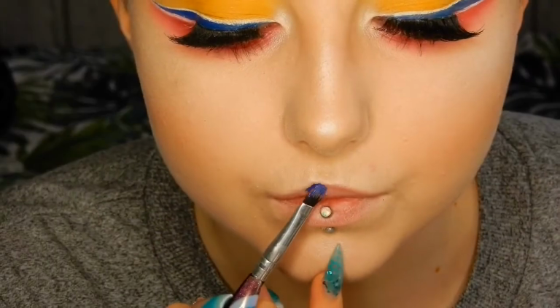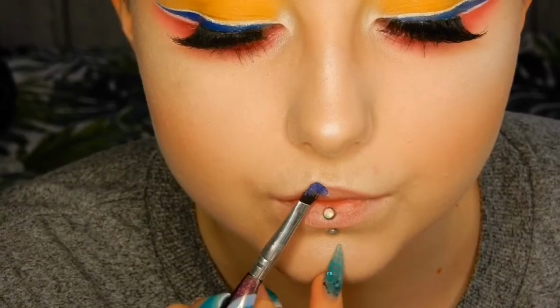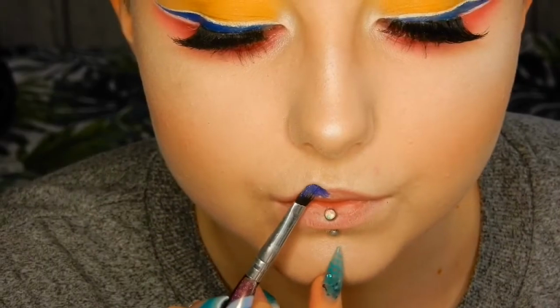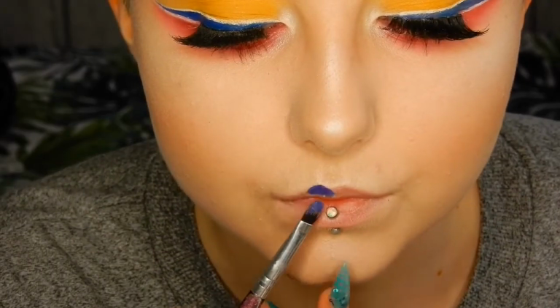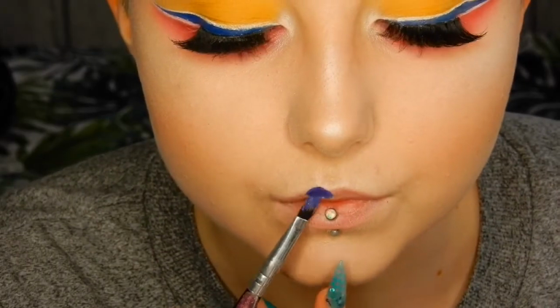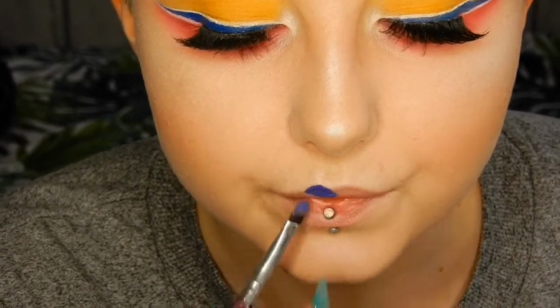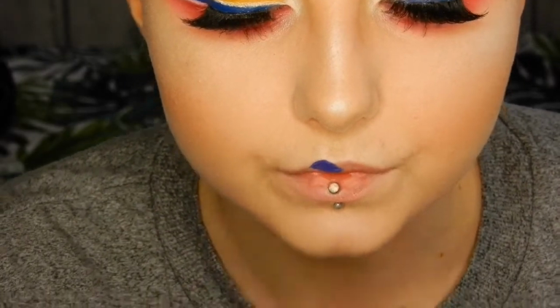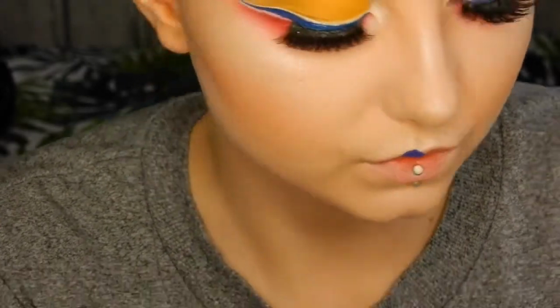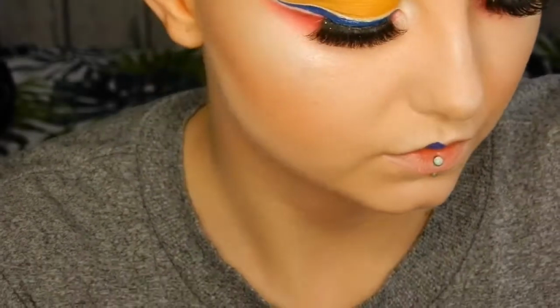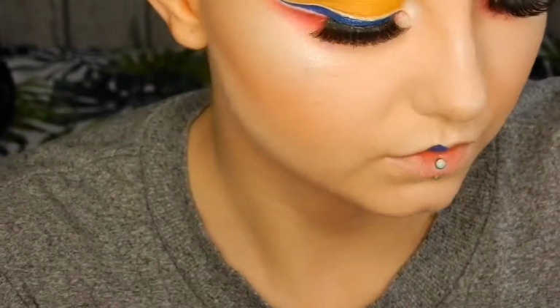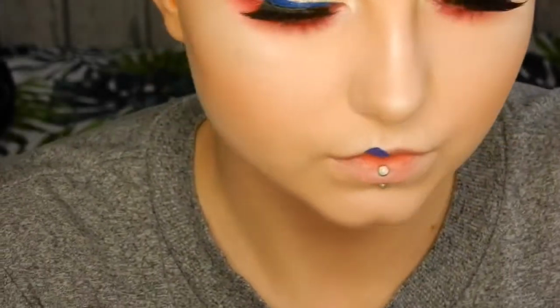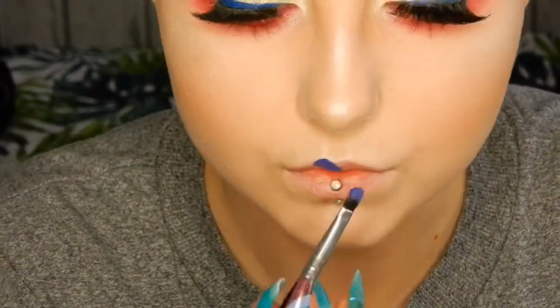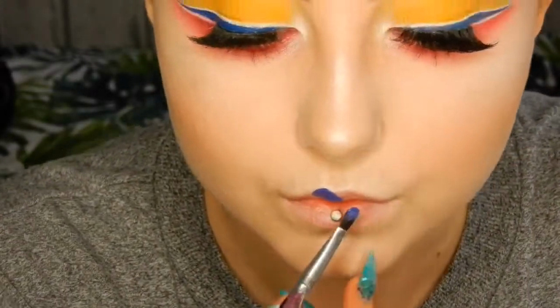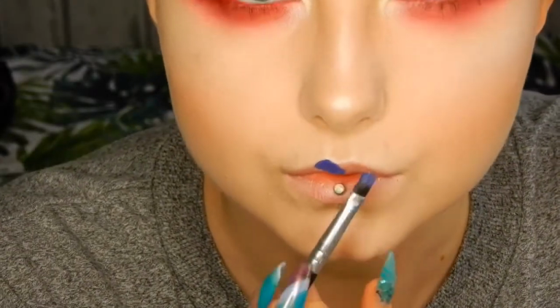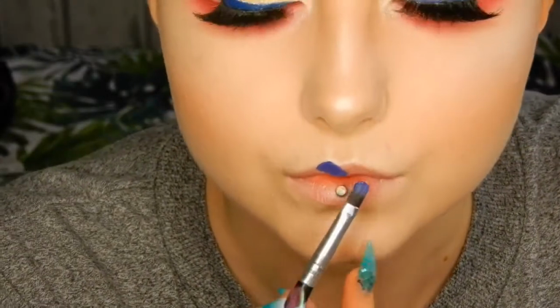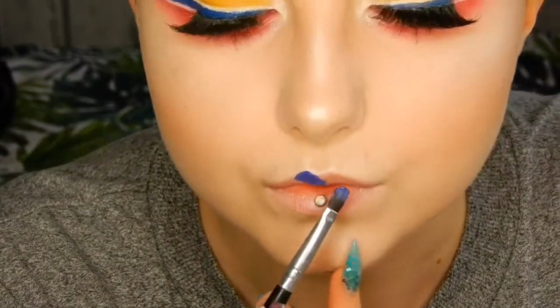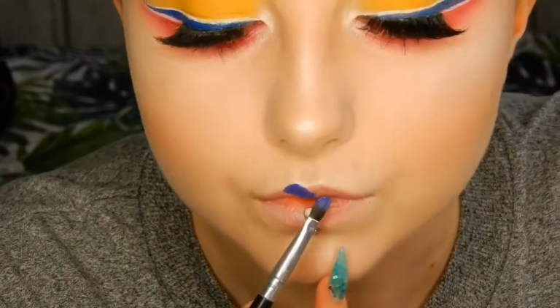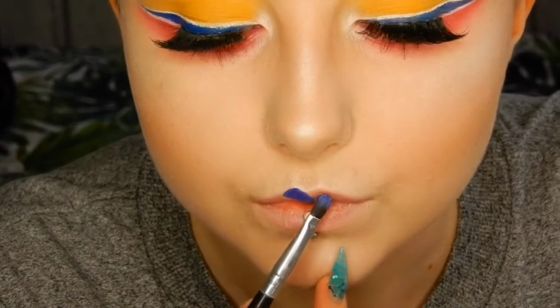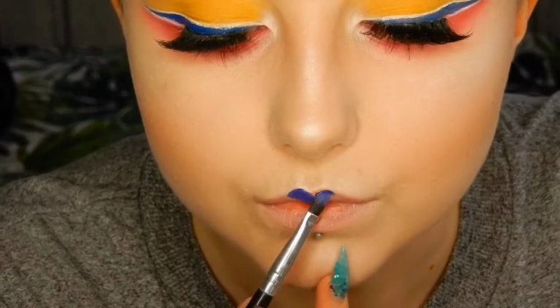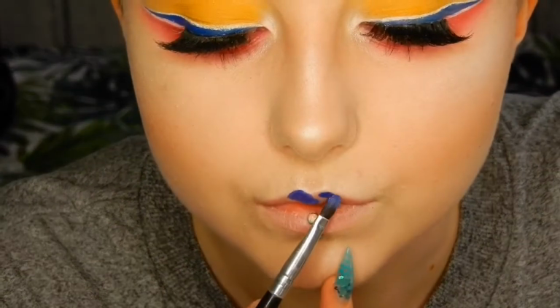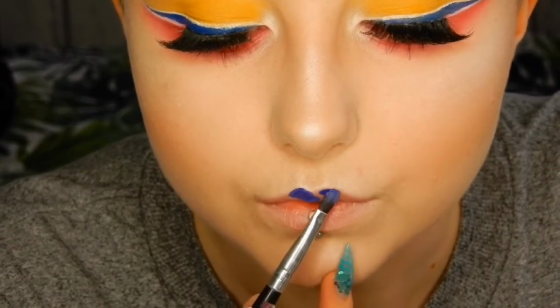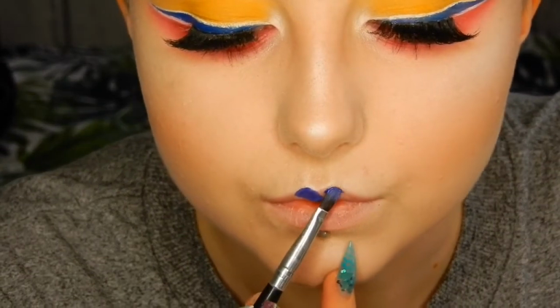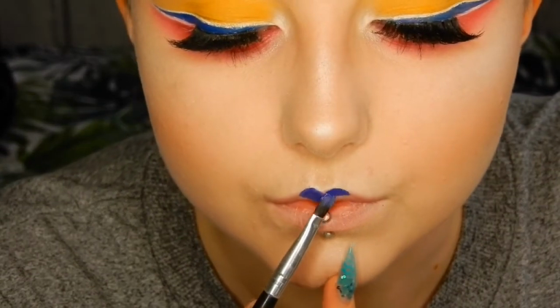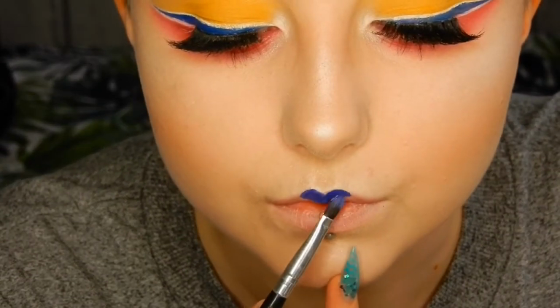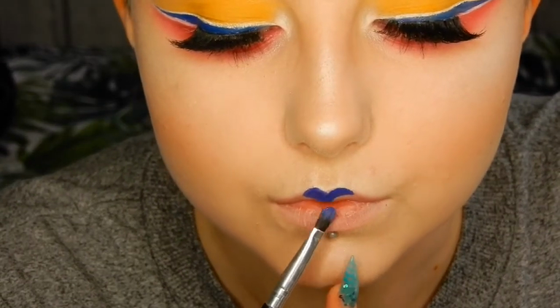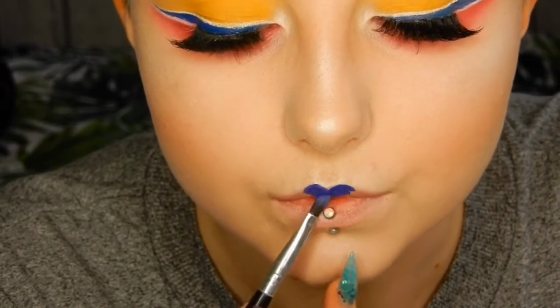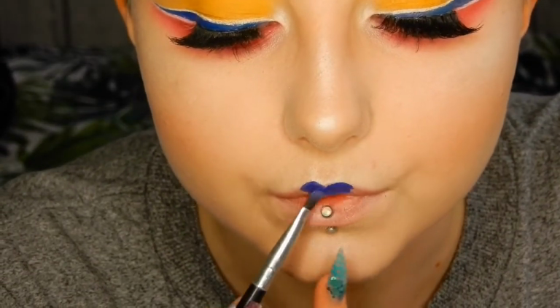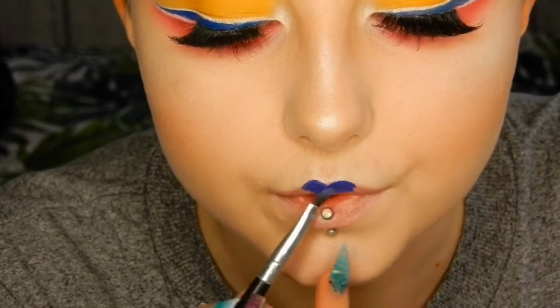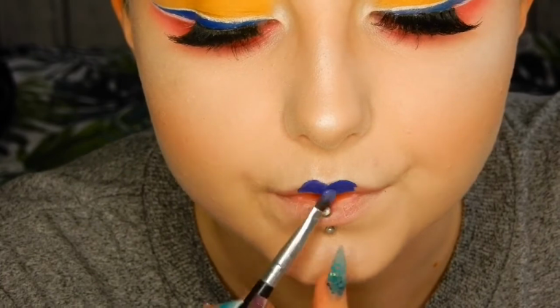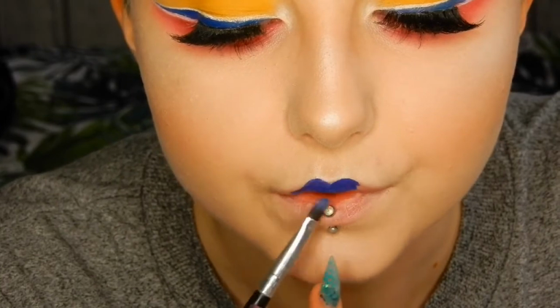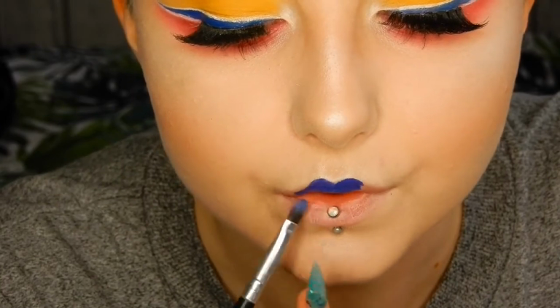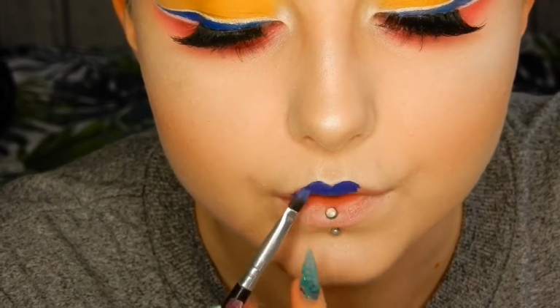I'm finishing off with the same Liquid Suede lipstick I used on my eyes, in the colour Jet Set.